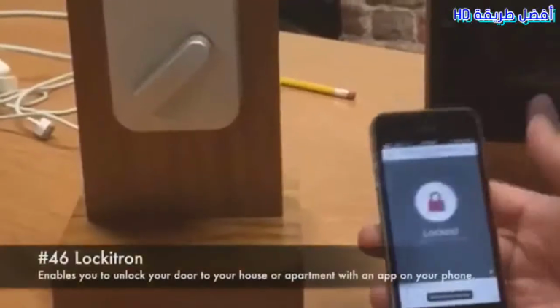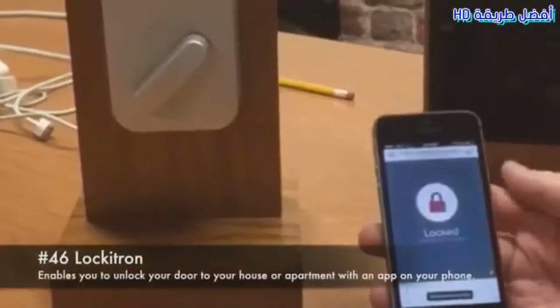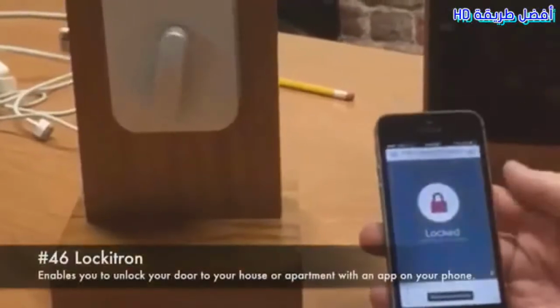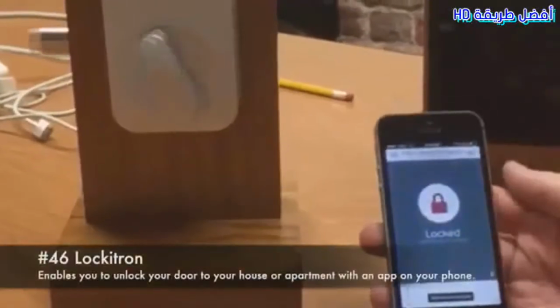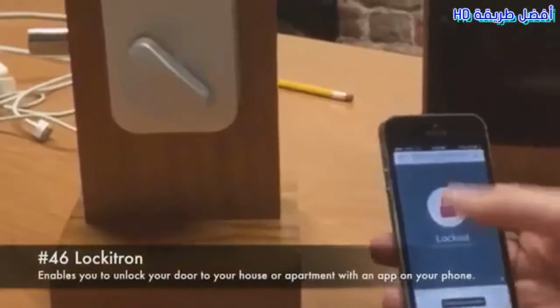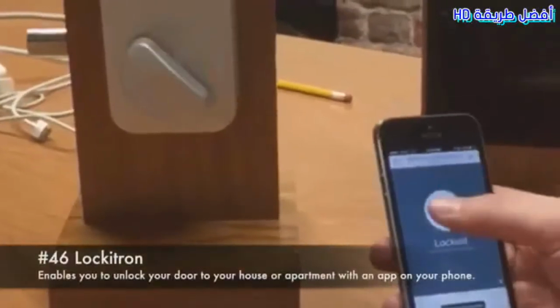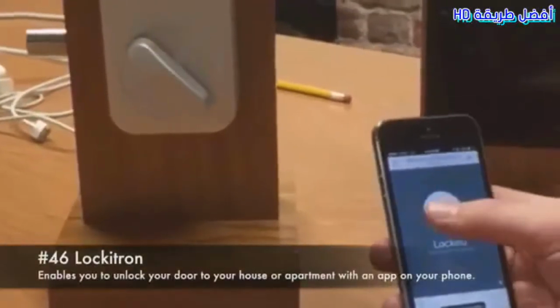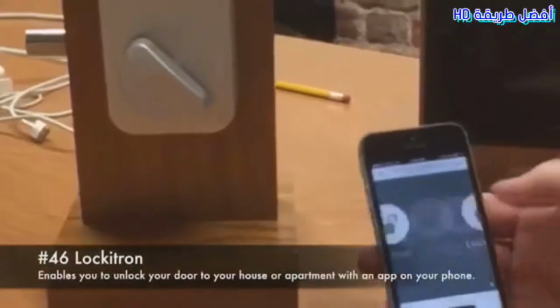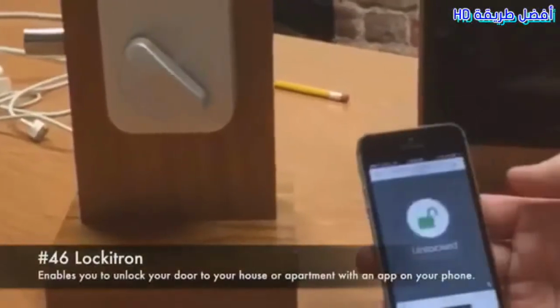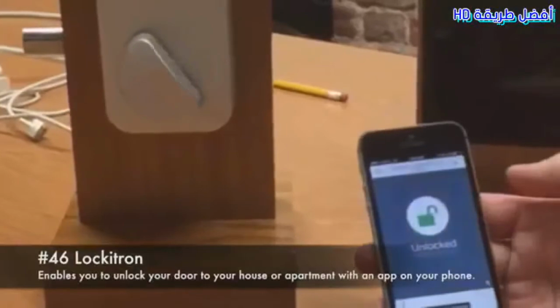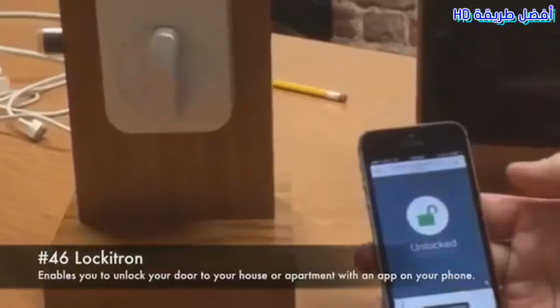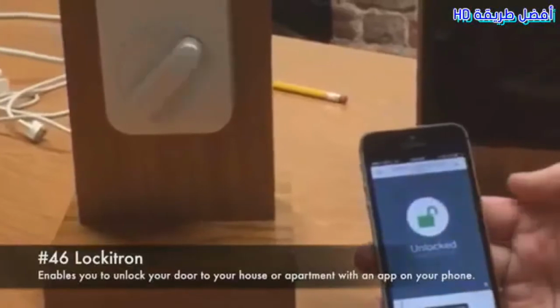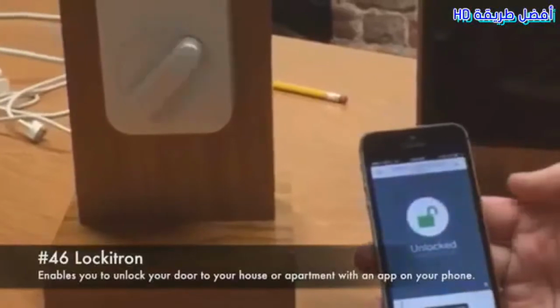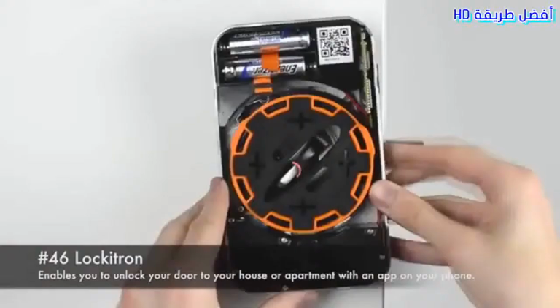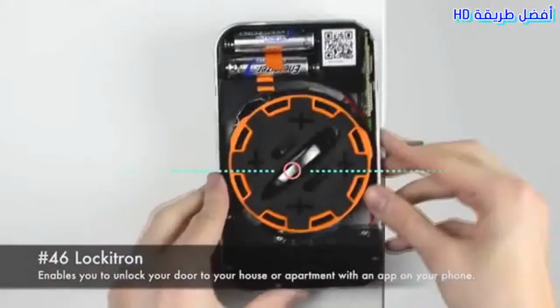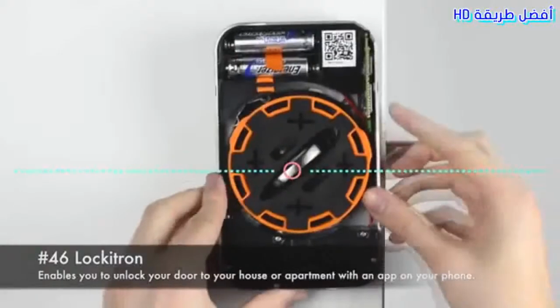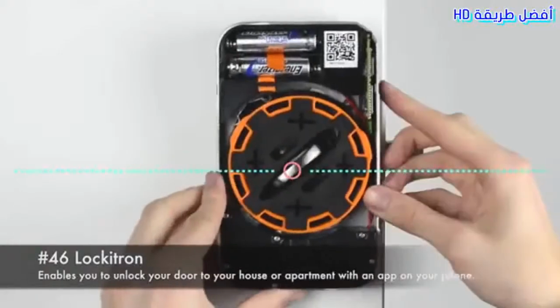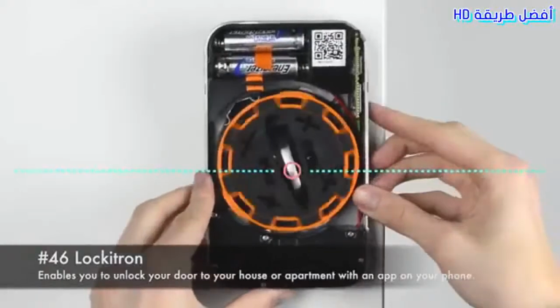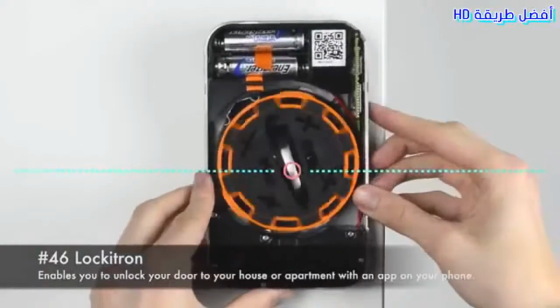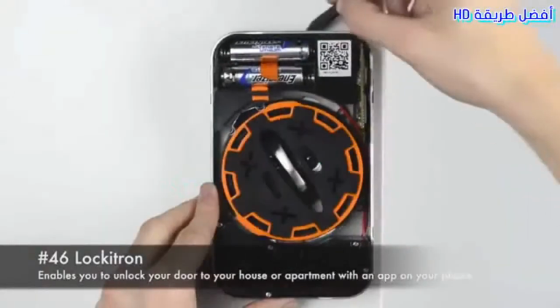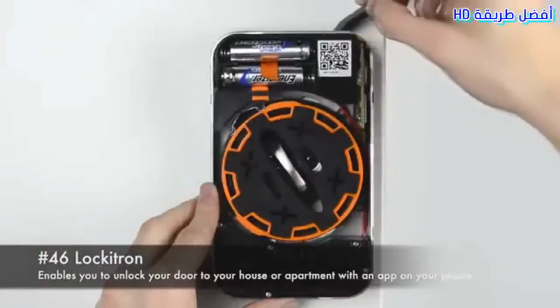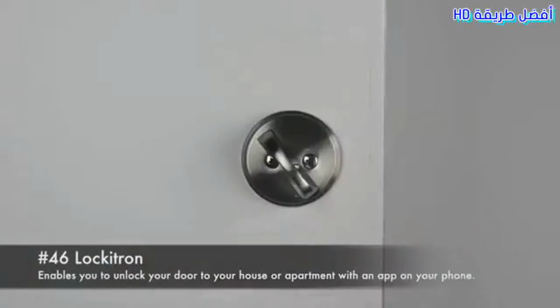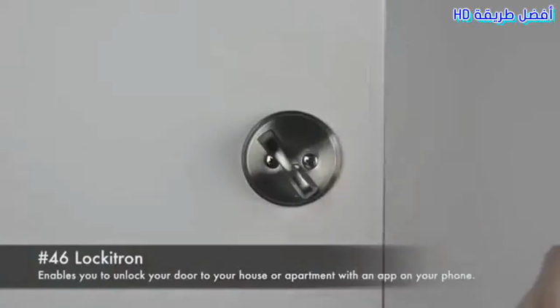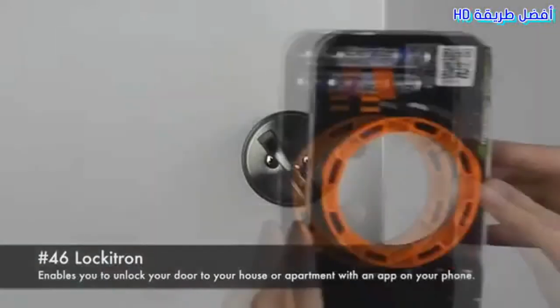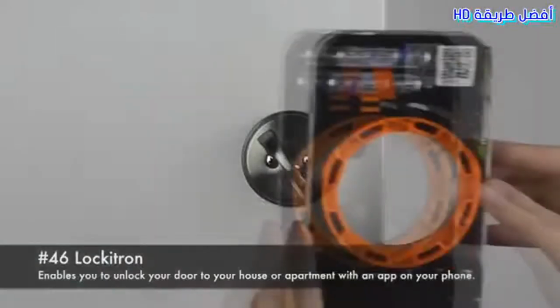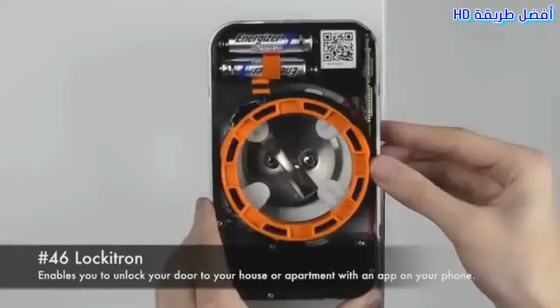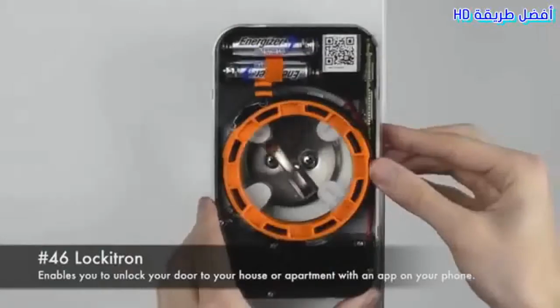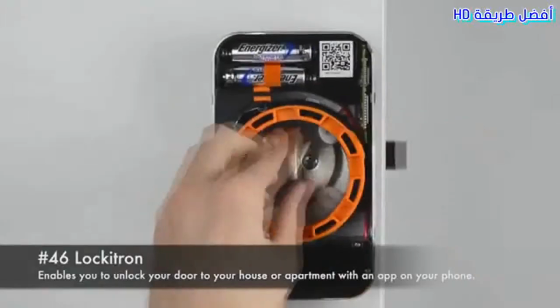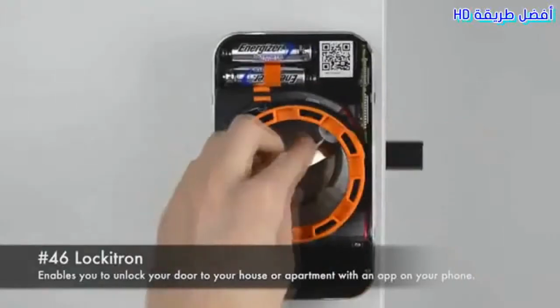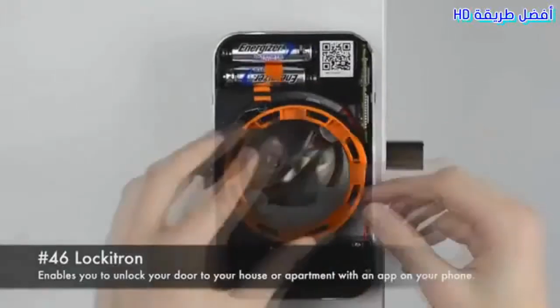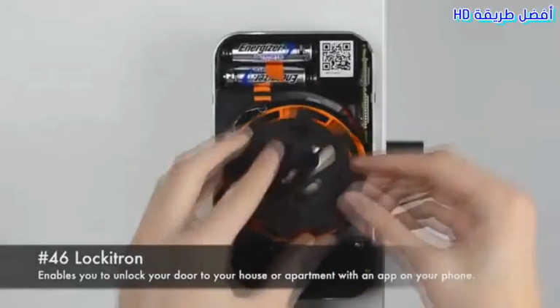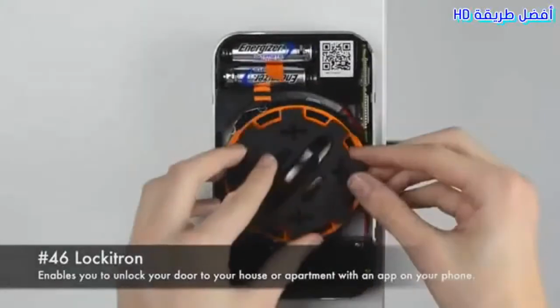Number 46: Lockitron. Enables you to unlock your door to your house or apartment with an app on your phone.